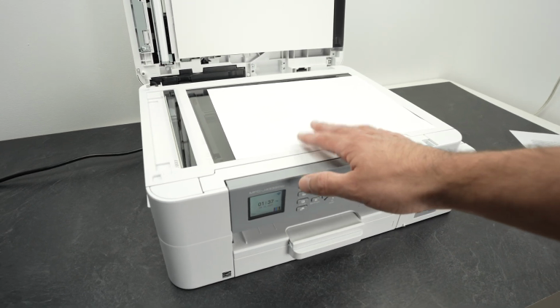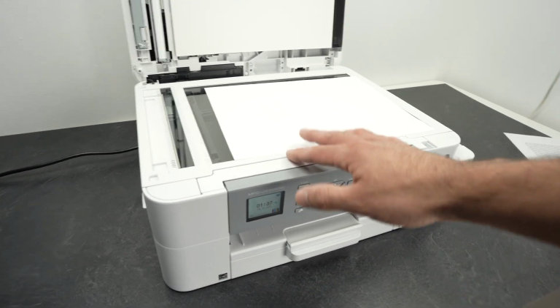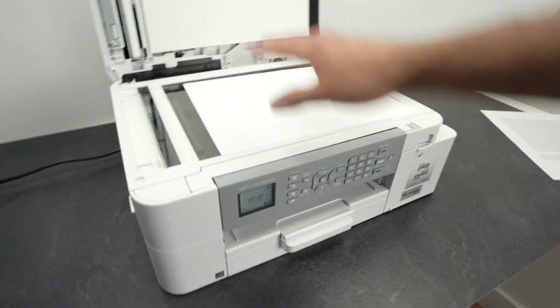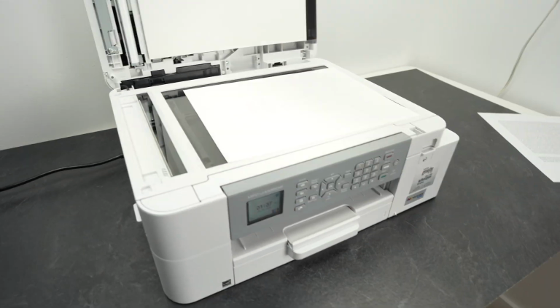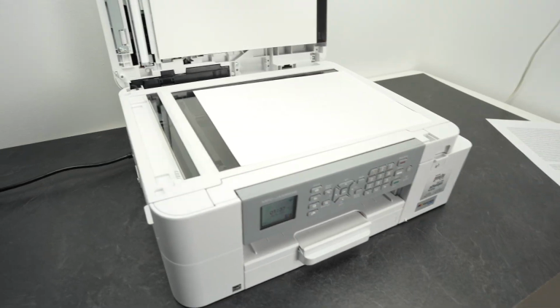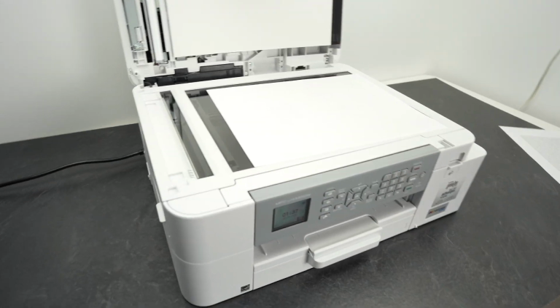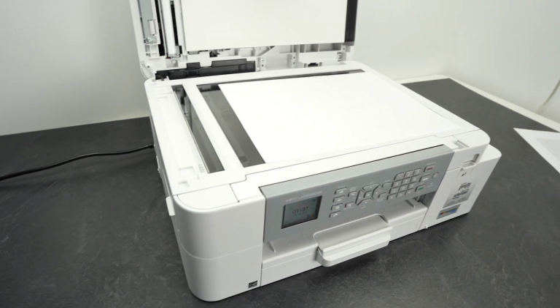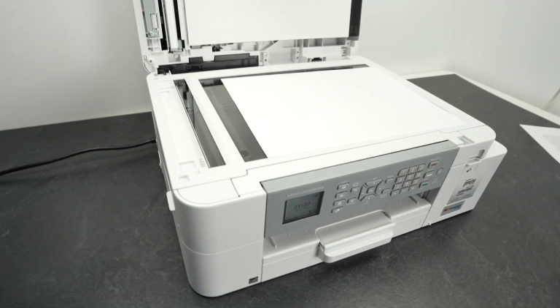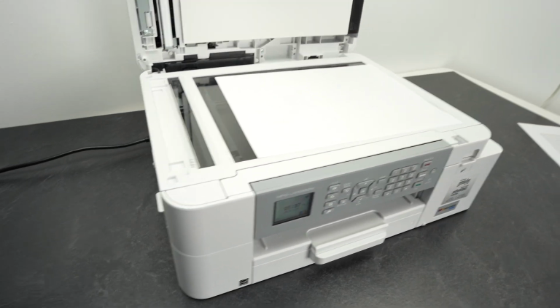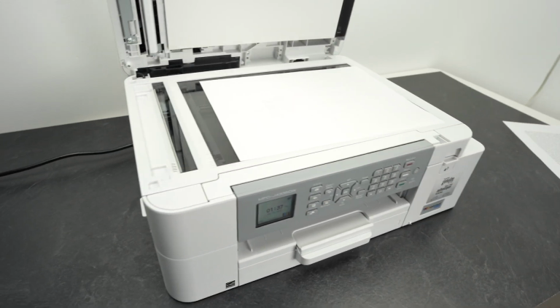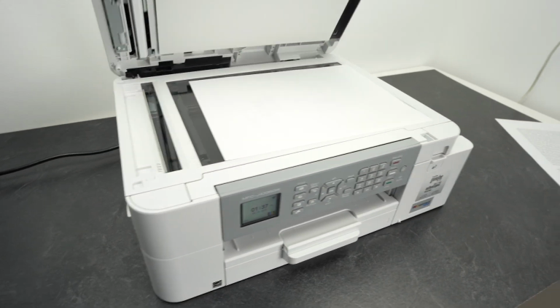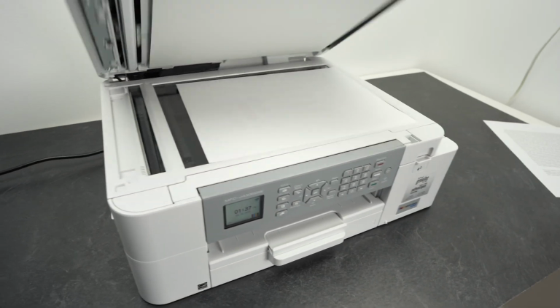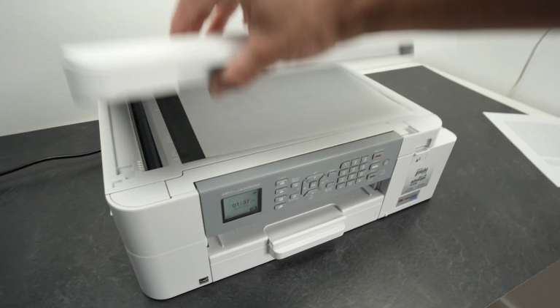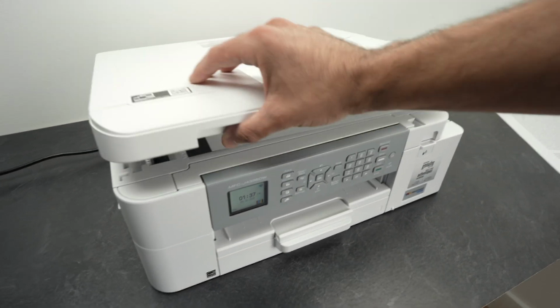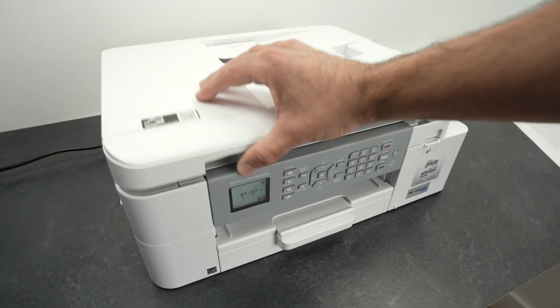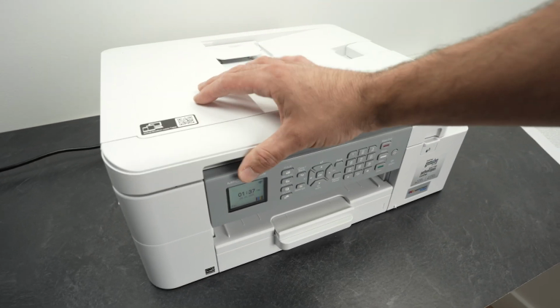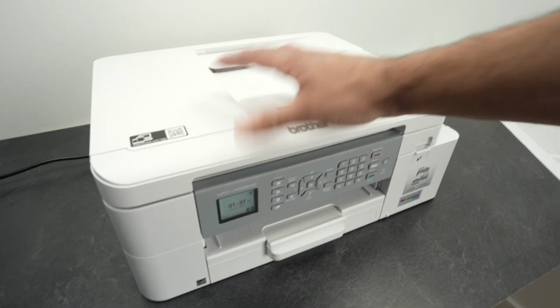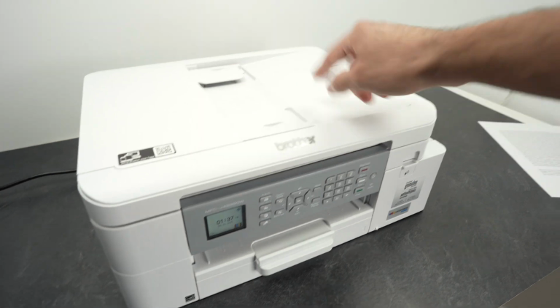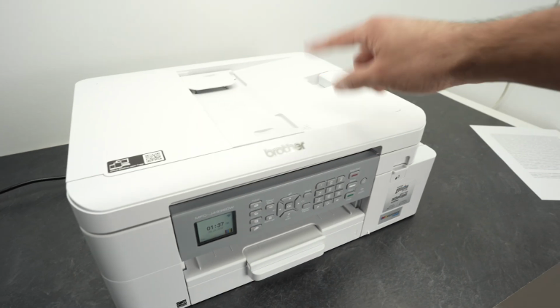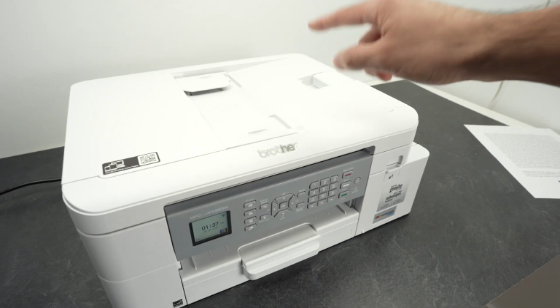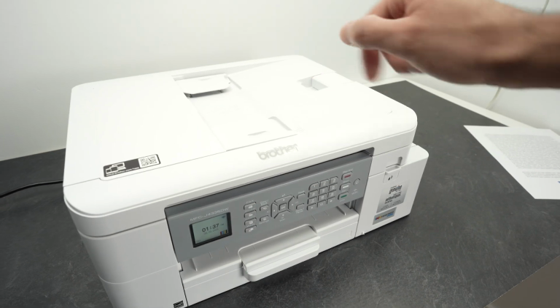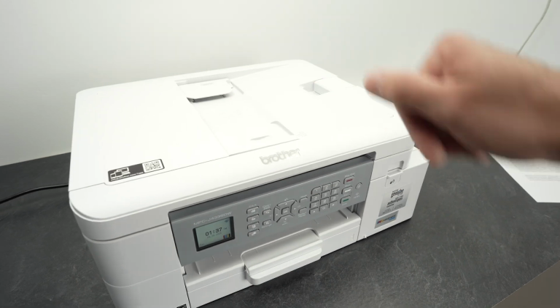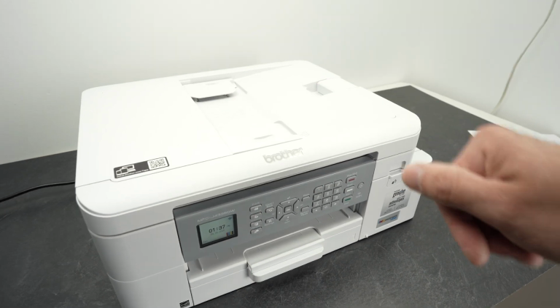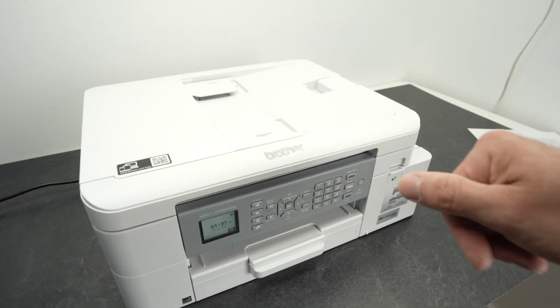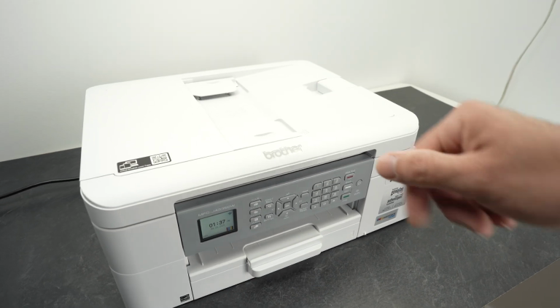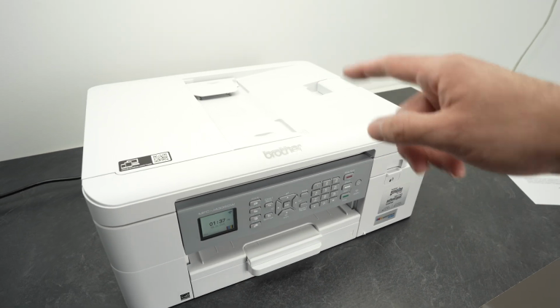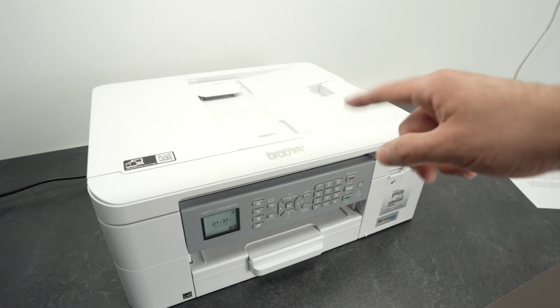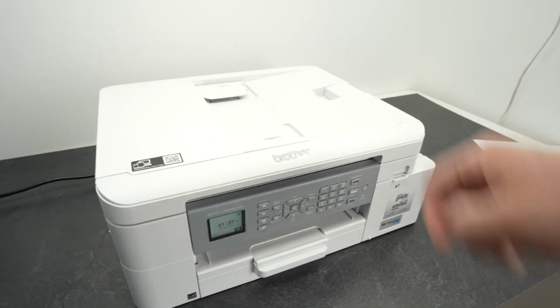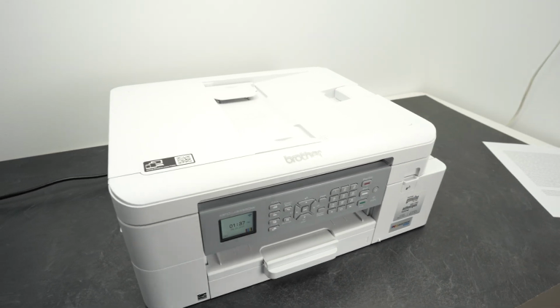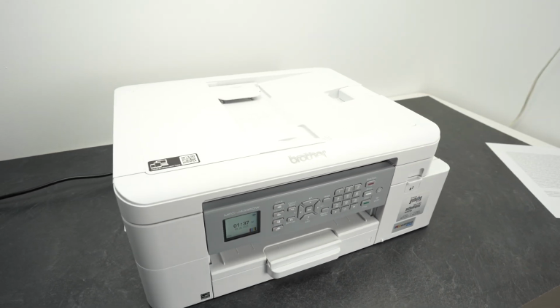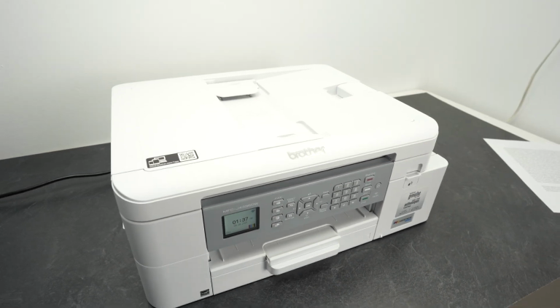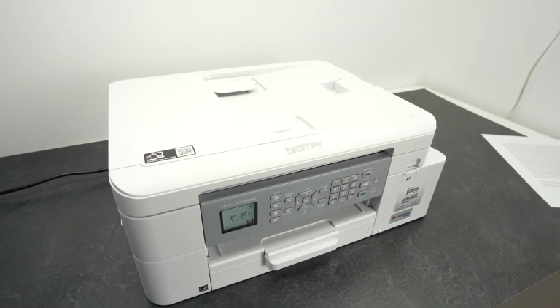This printer, by the way, has two scanners, and I will show you how to use both of these.